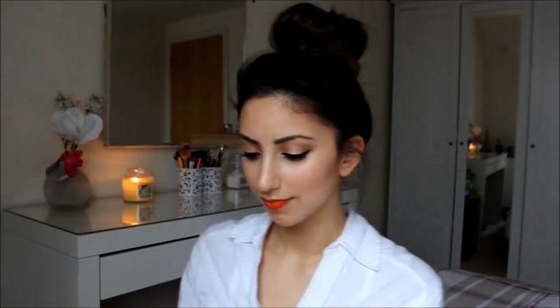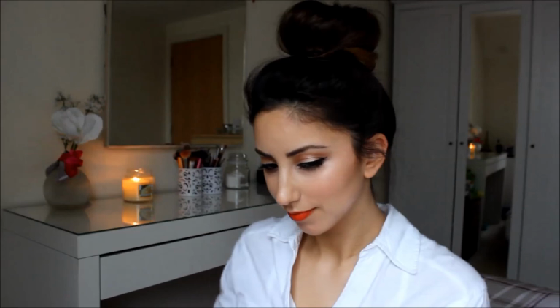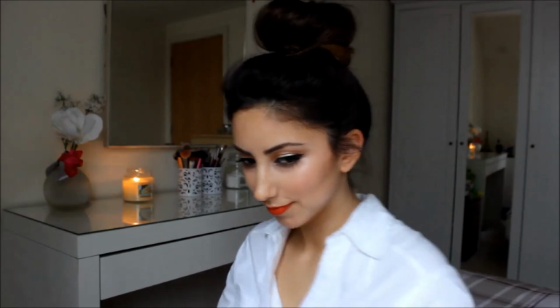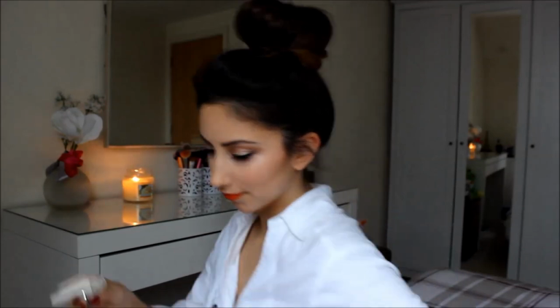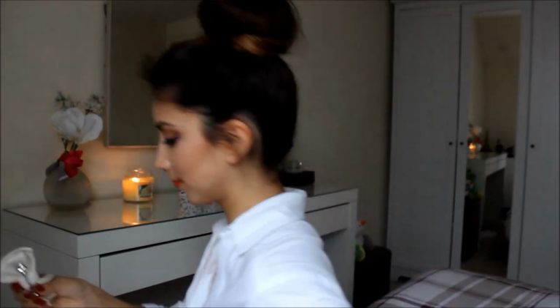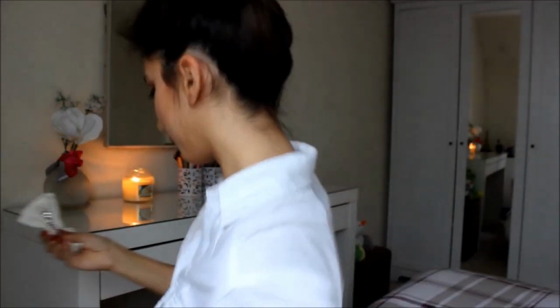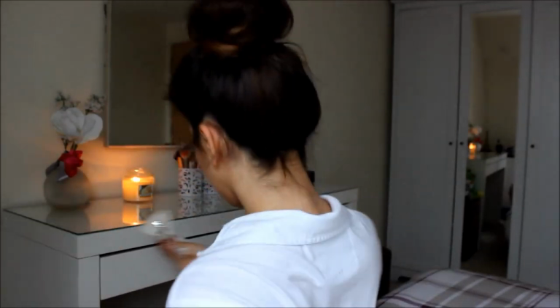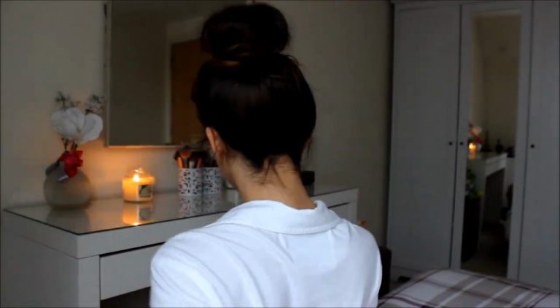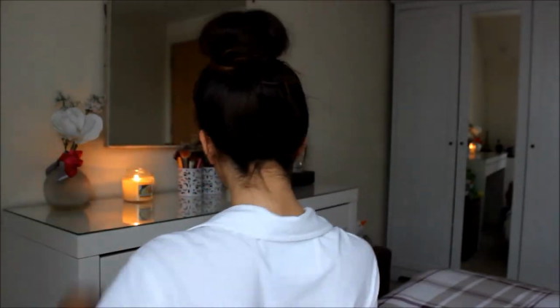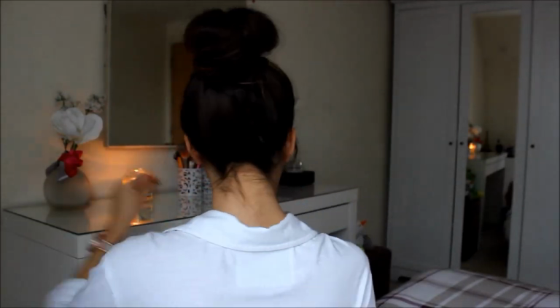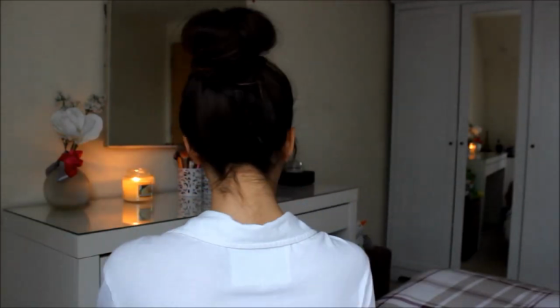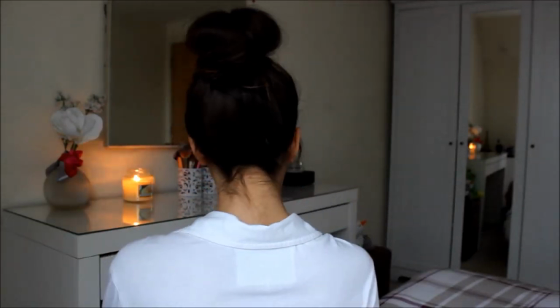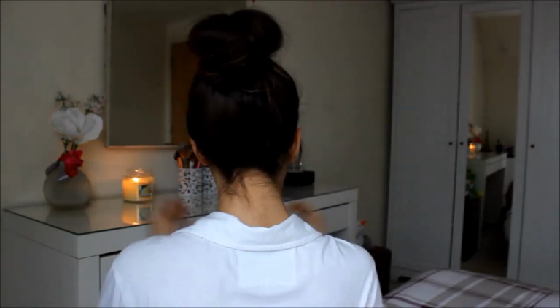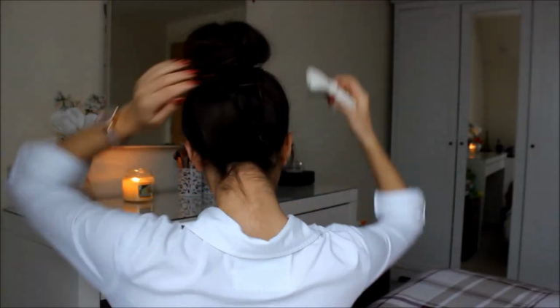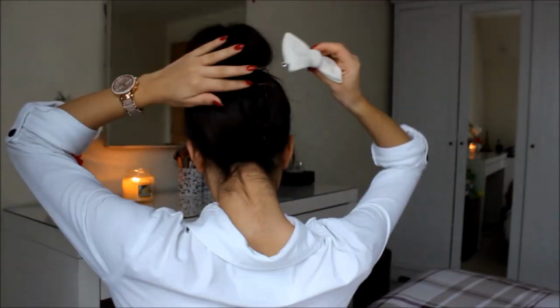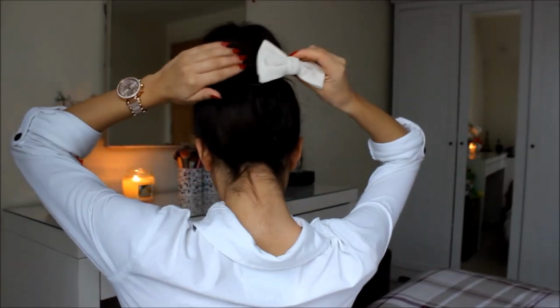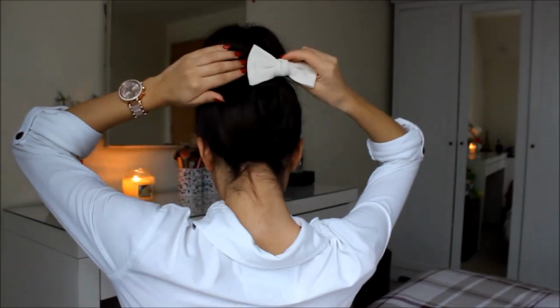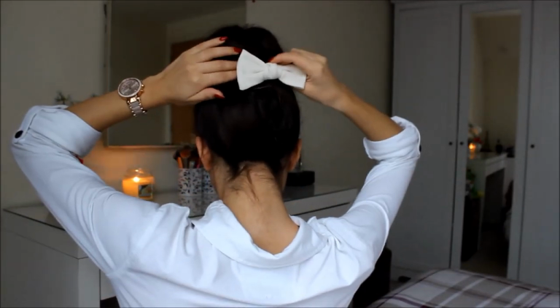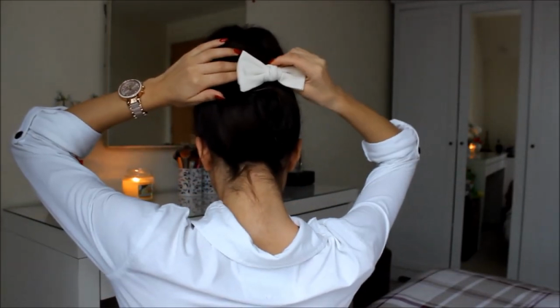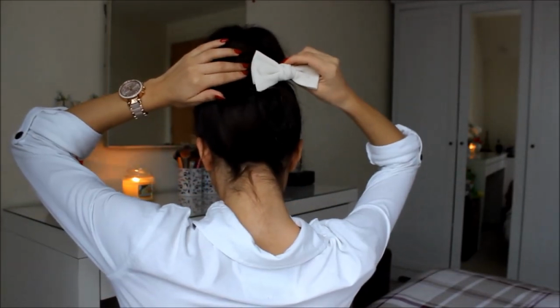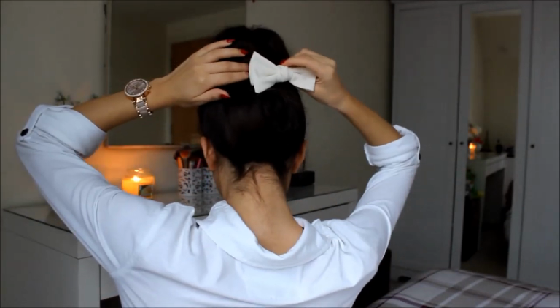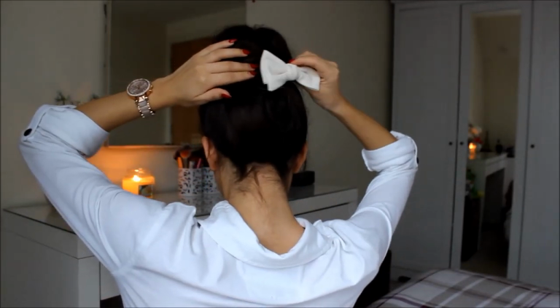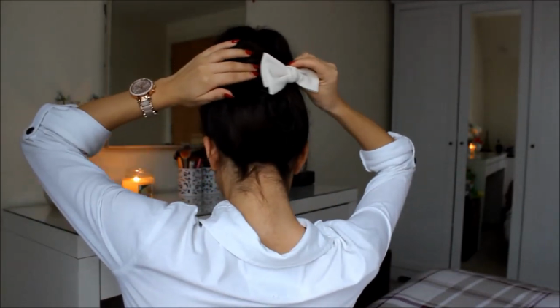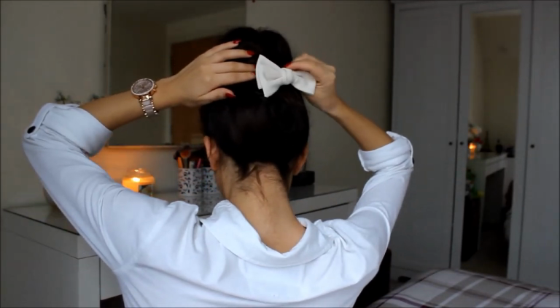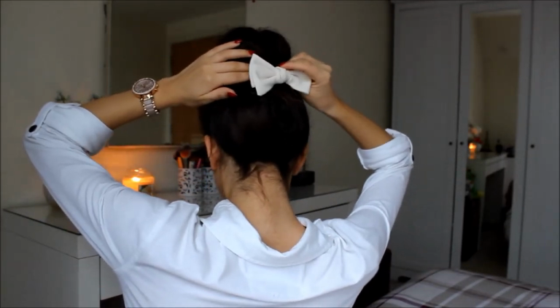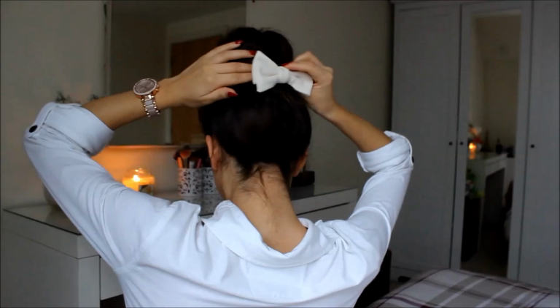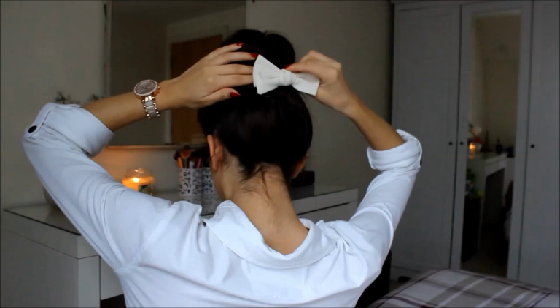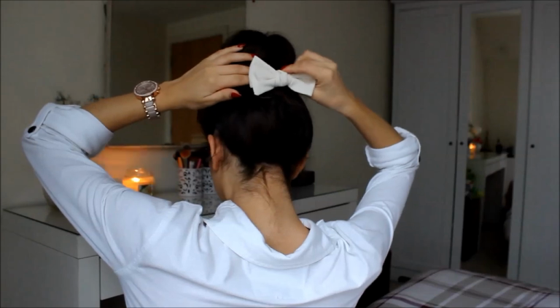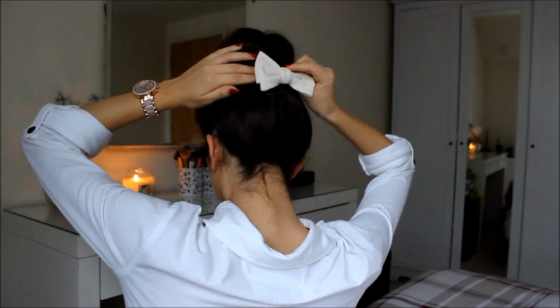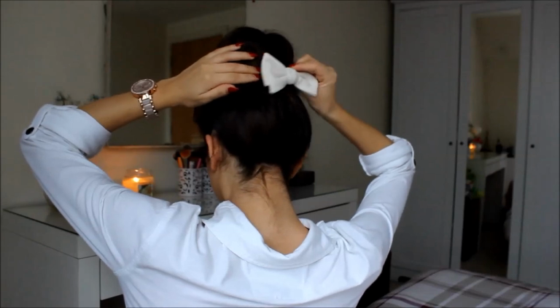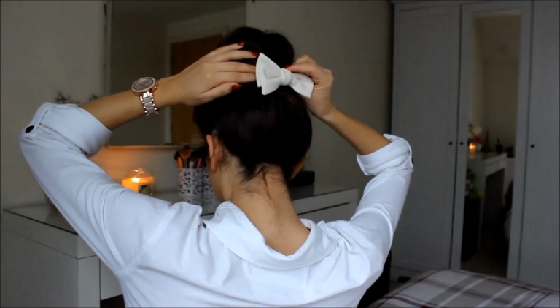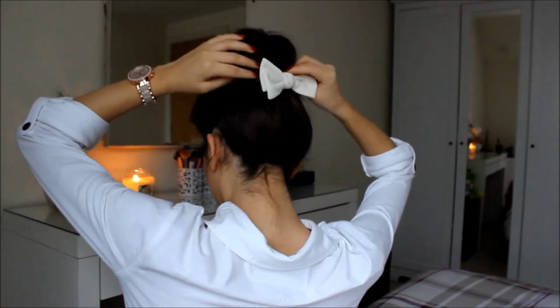Then you add your bow either to the front or to the back of your bun. I decided to go for the back, and it looks so cute!